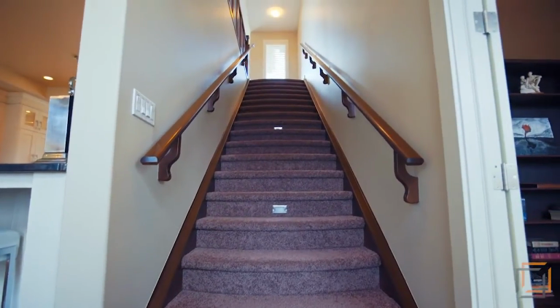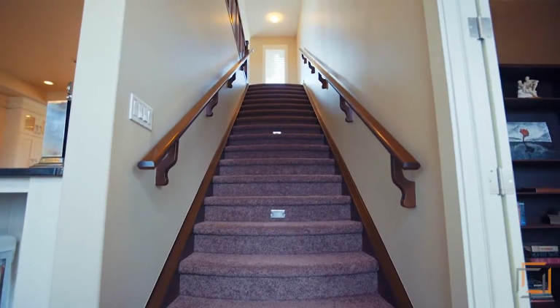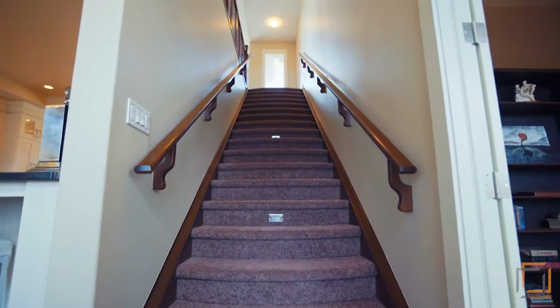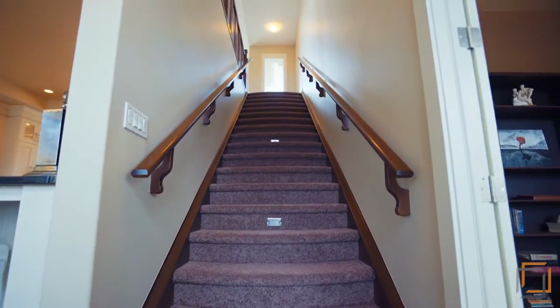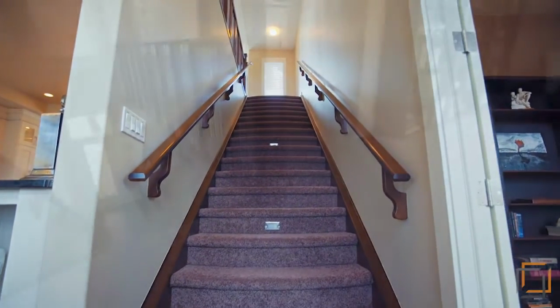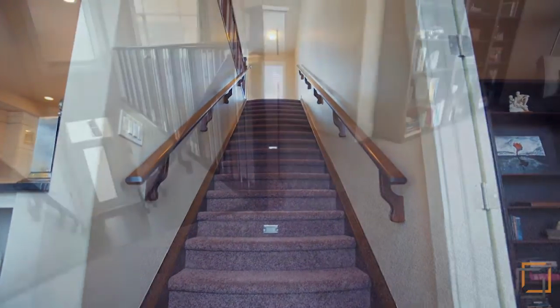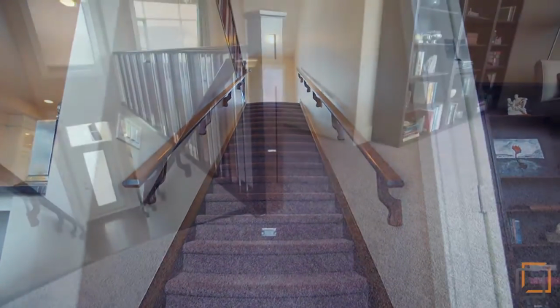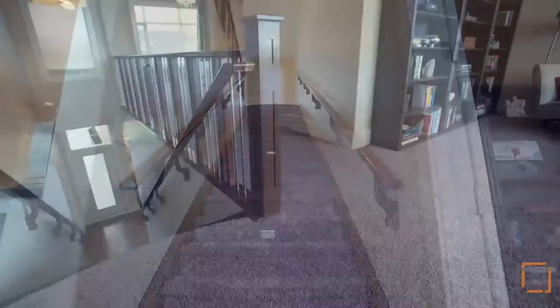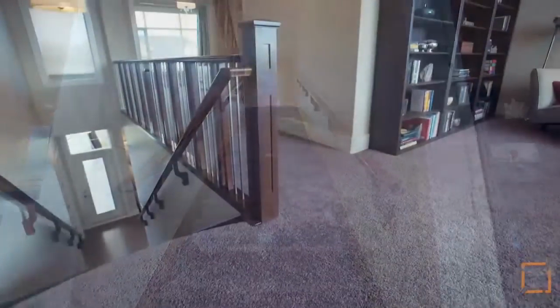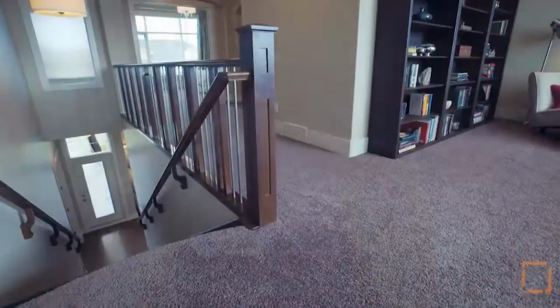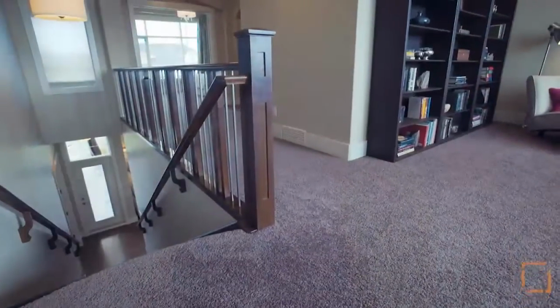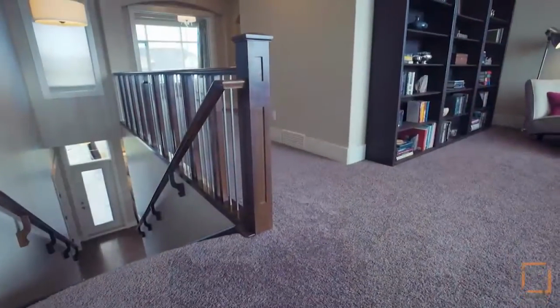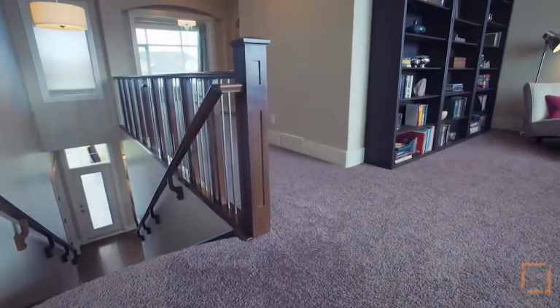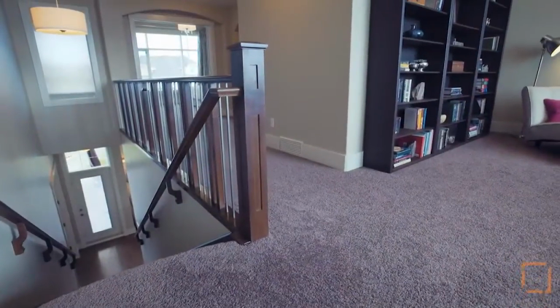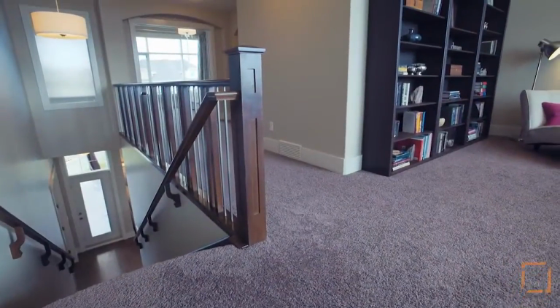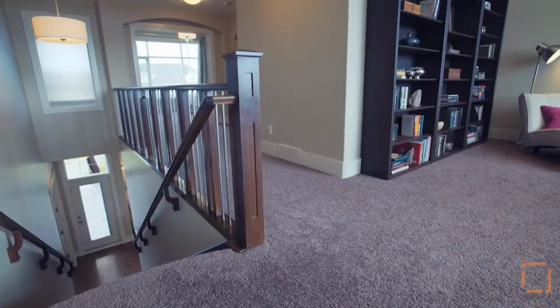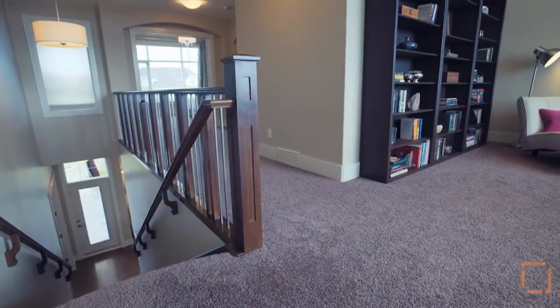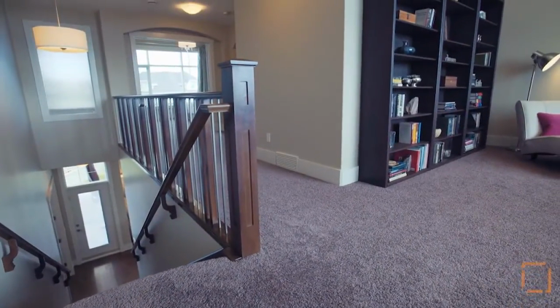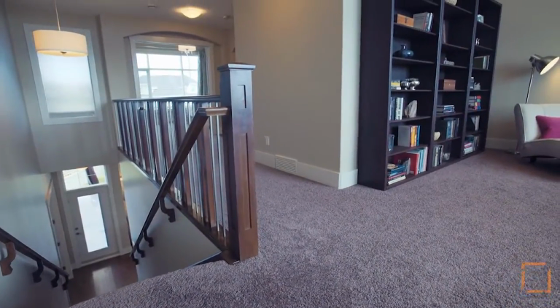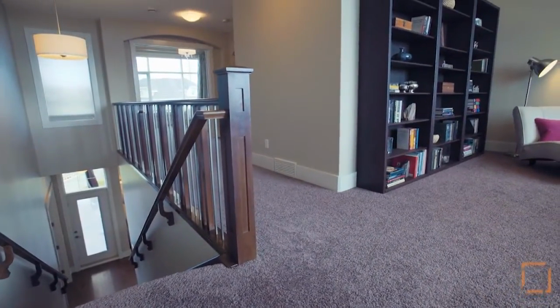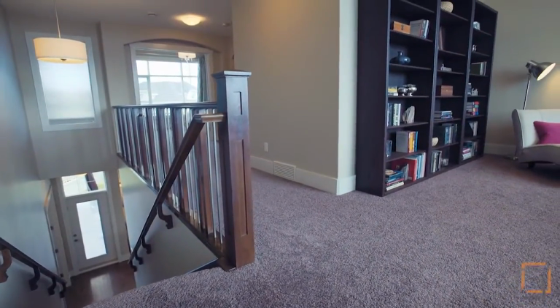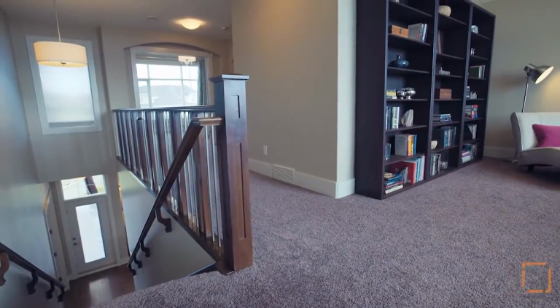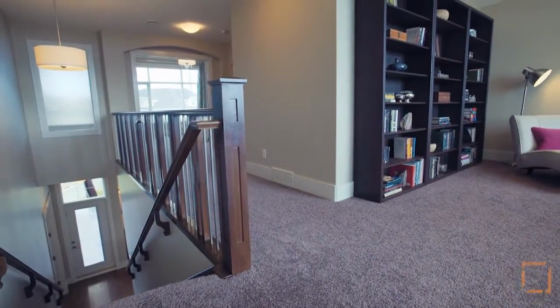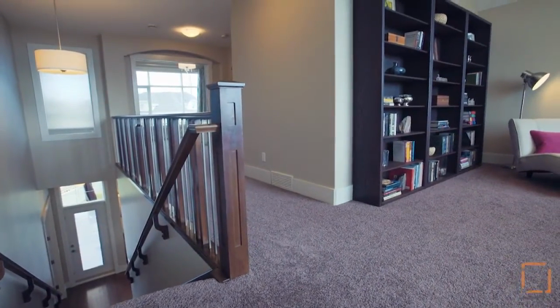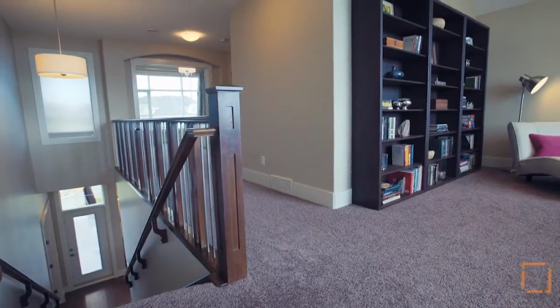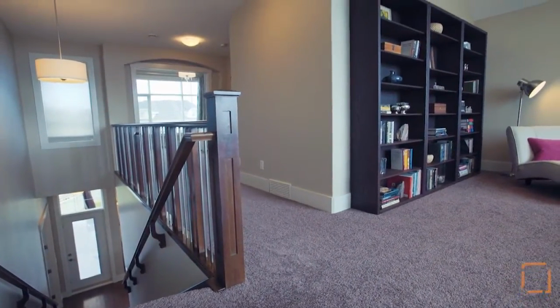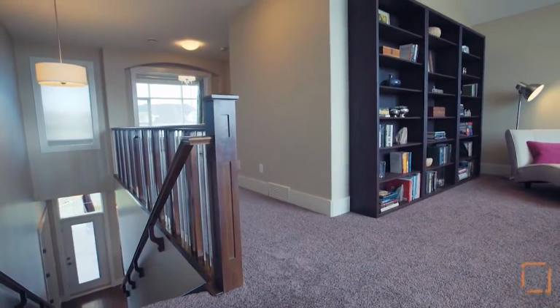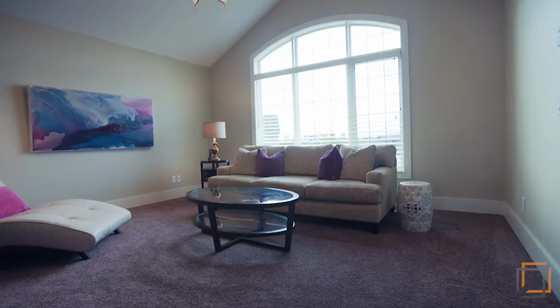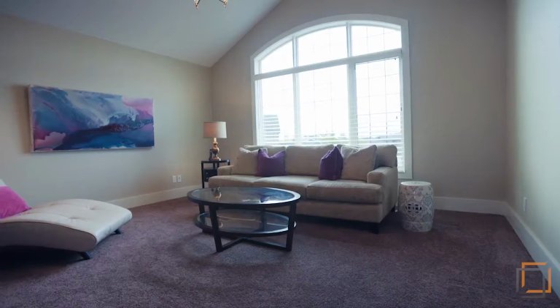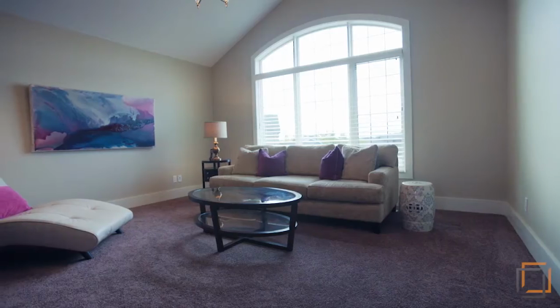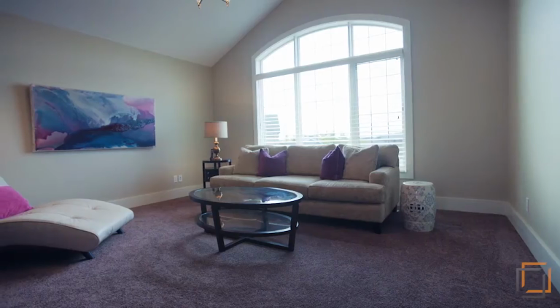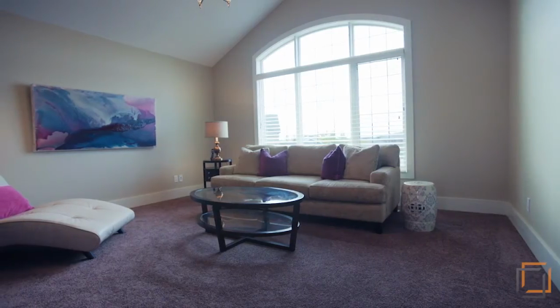Upstairs, vaulted ceilings expand the space in the open bonus room that connects the bedrooms.